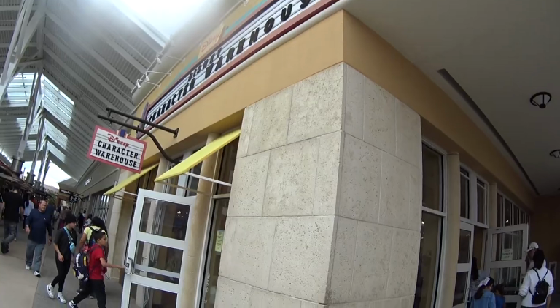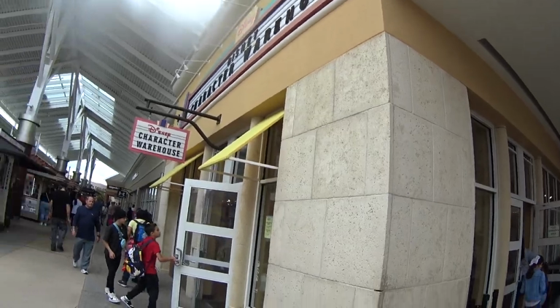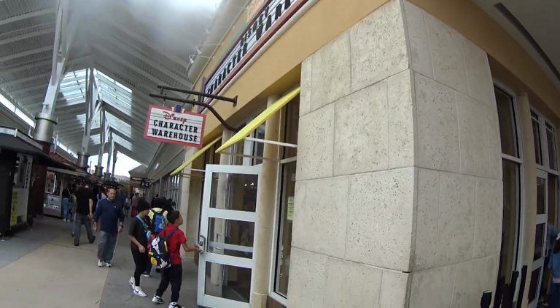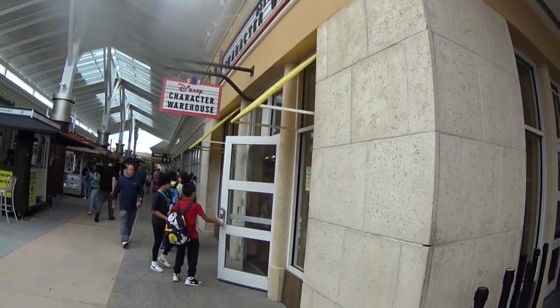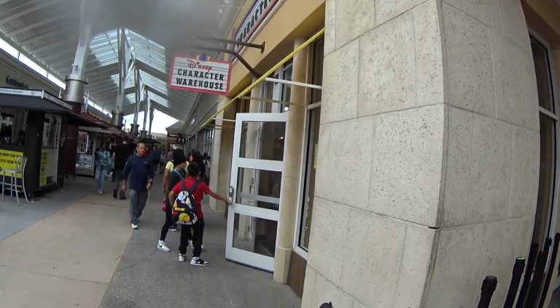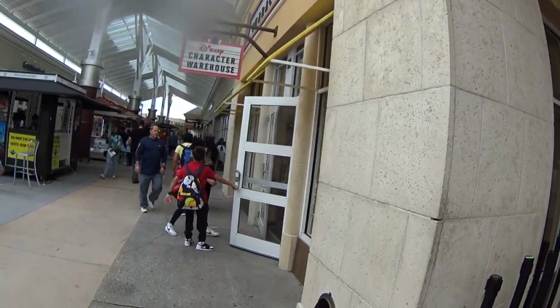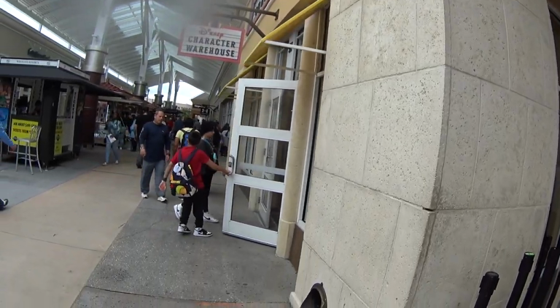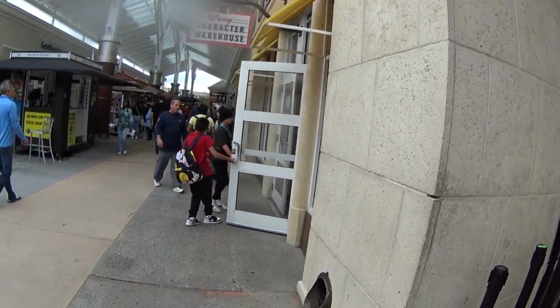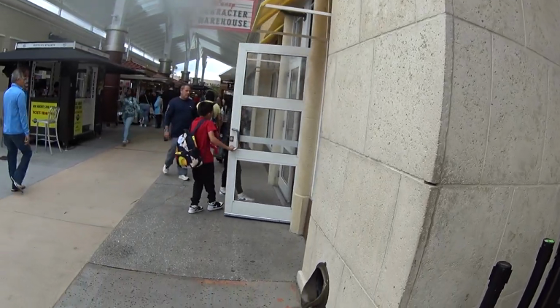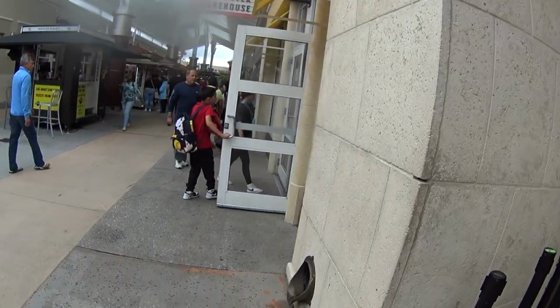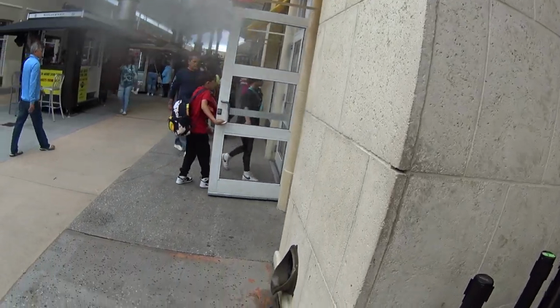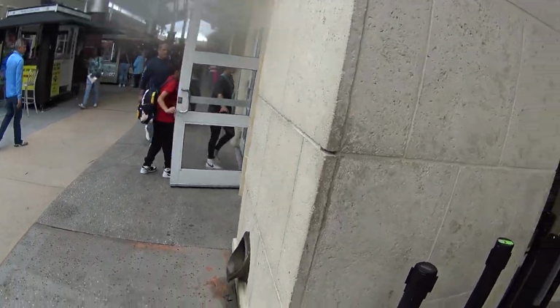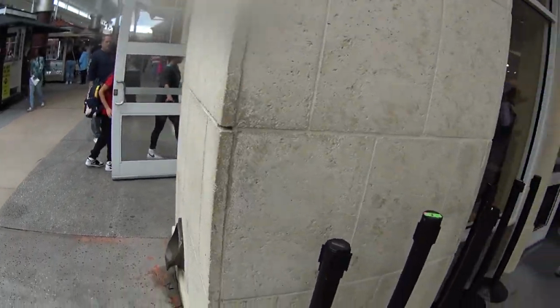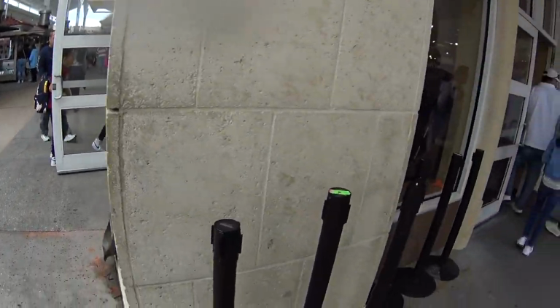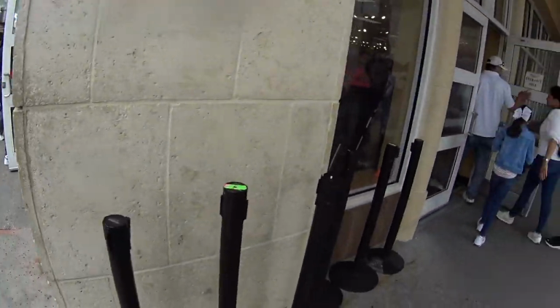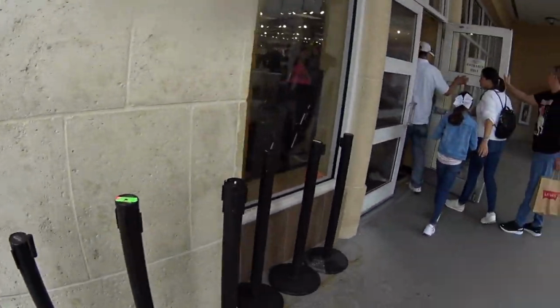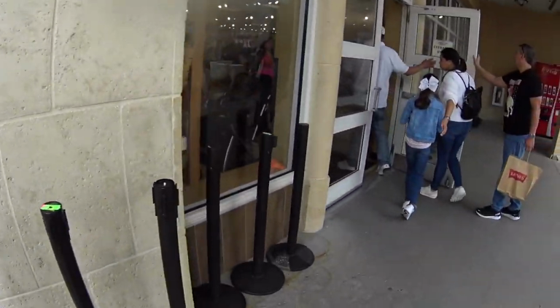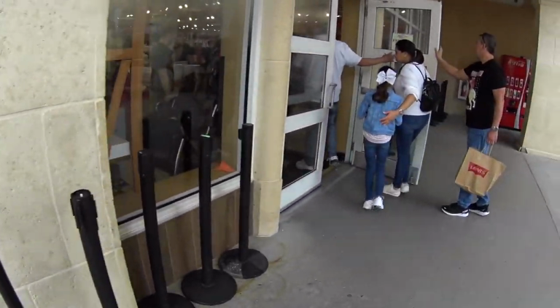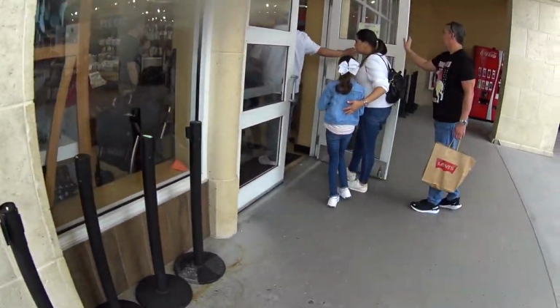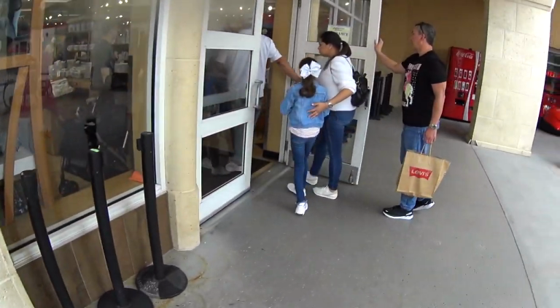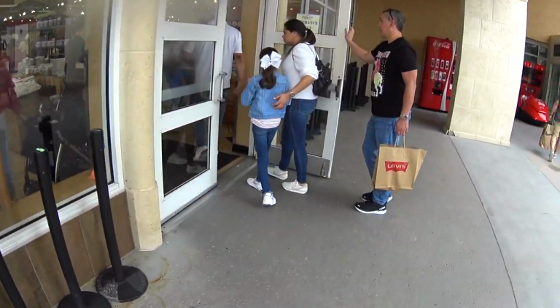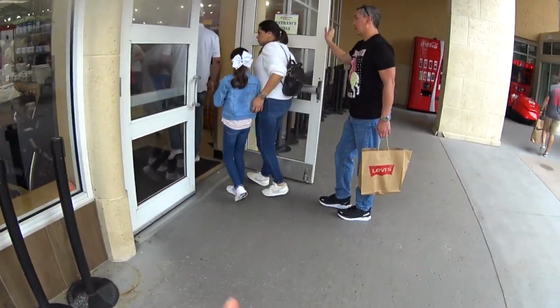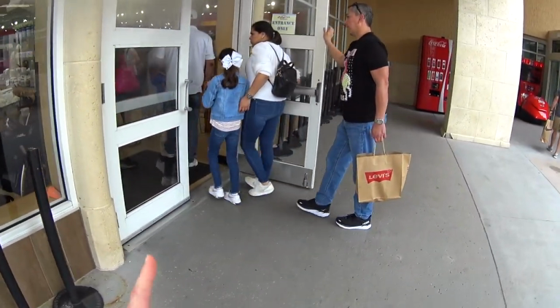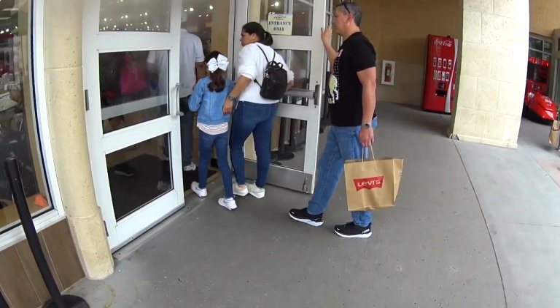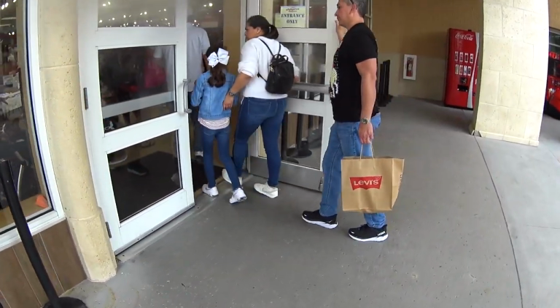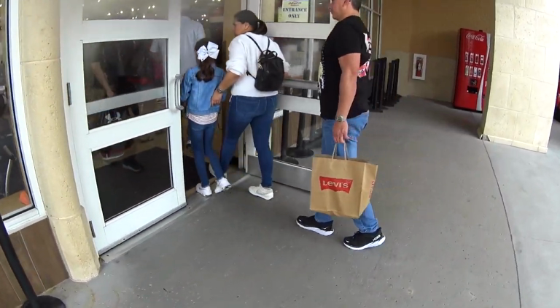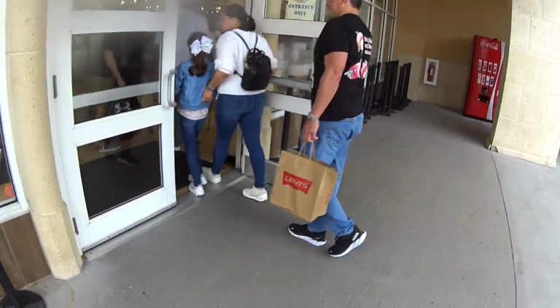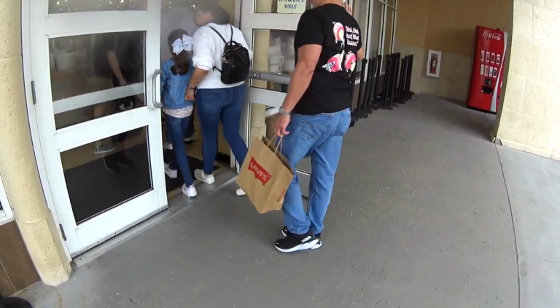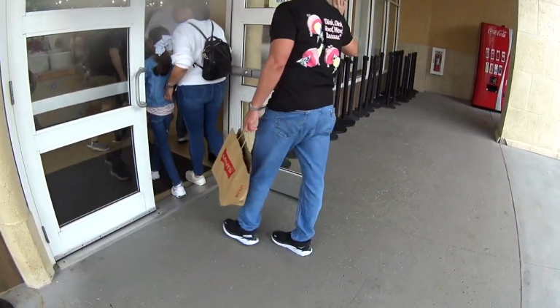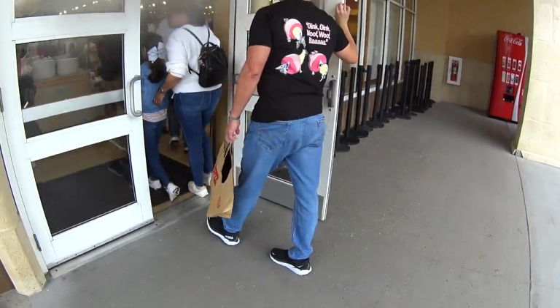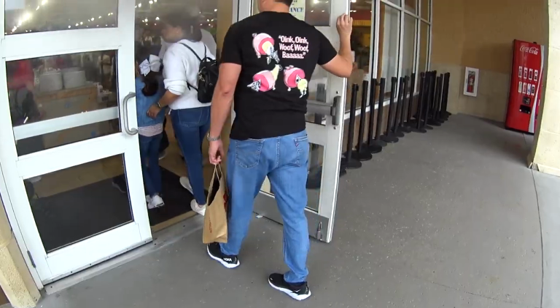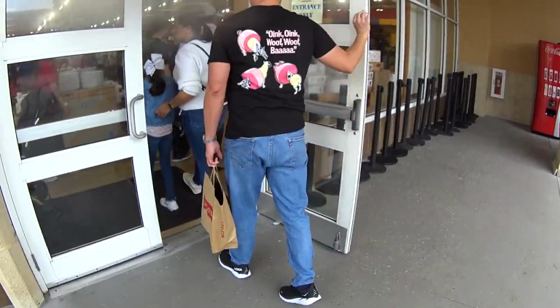I'm at Disney Character Warehouse here on Vineland Avenue, getting ready to head in the store and show you guys what's new.